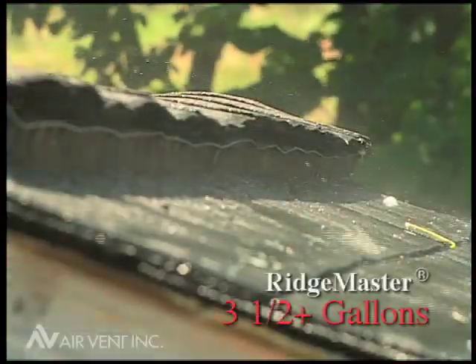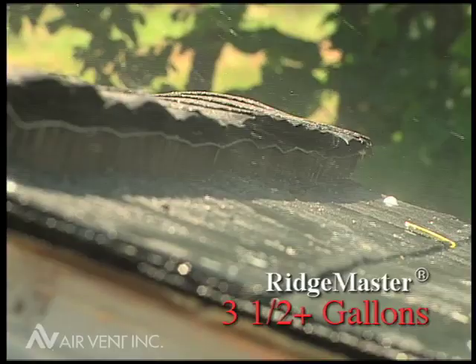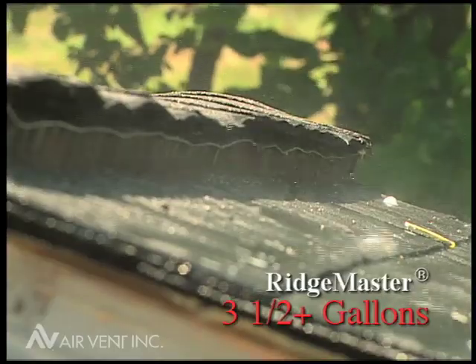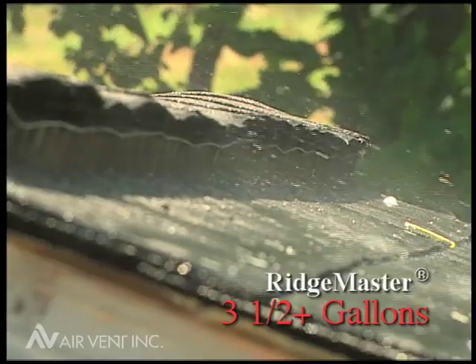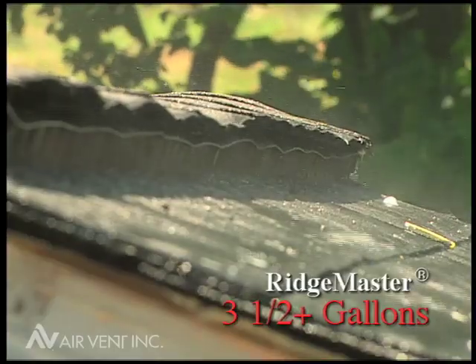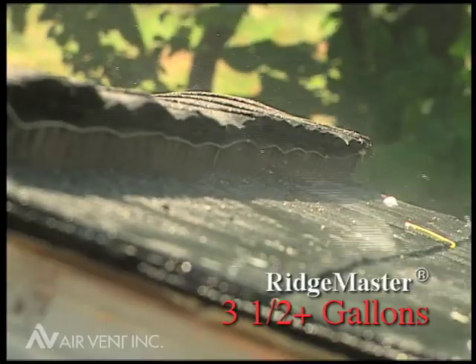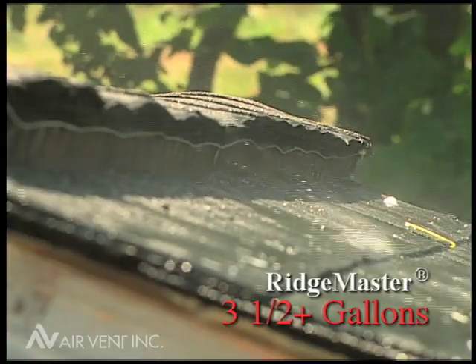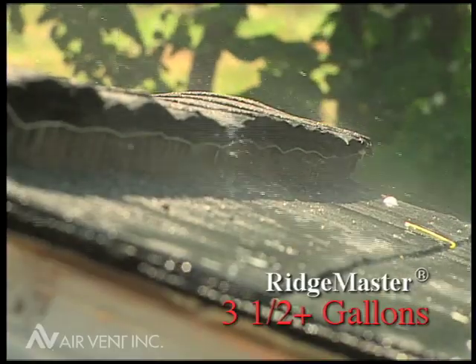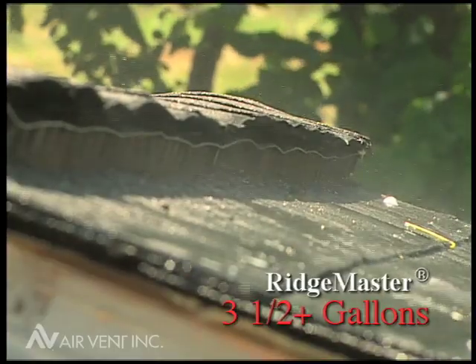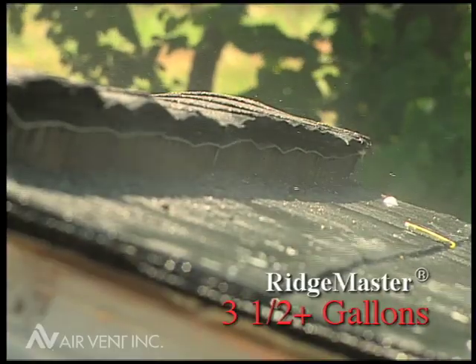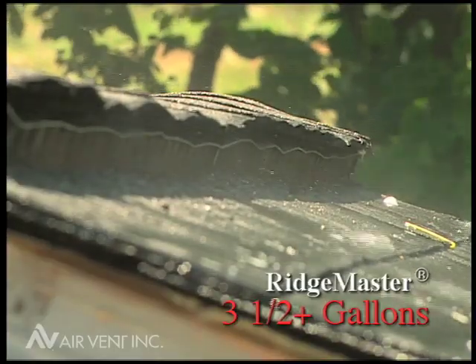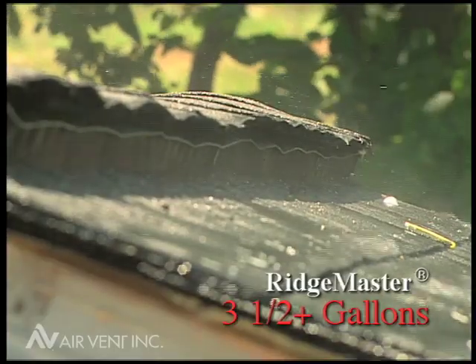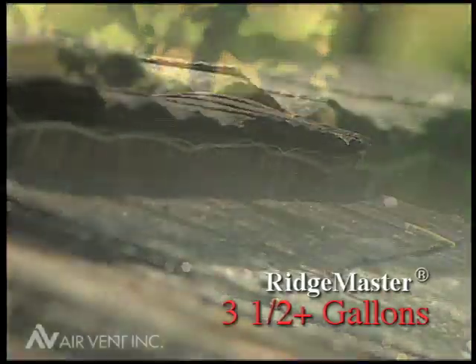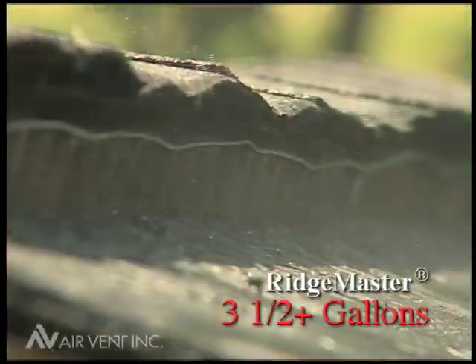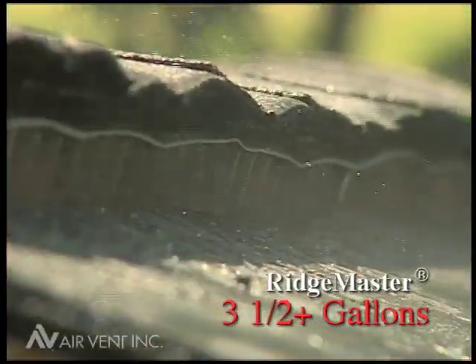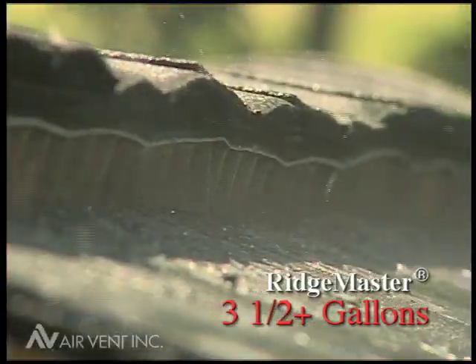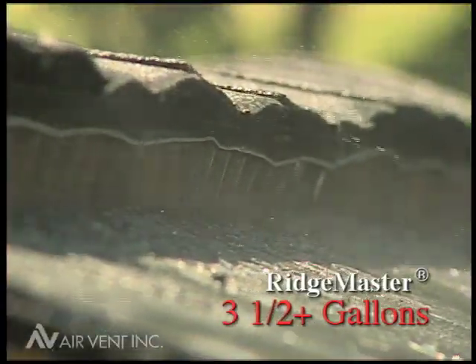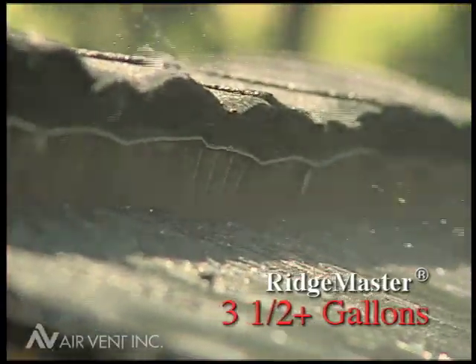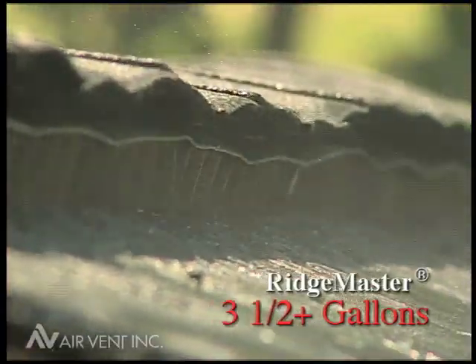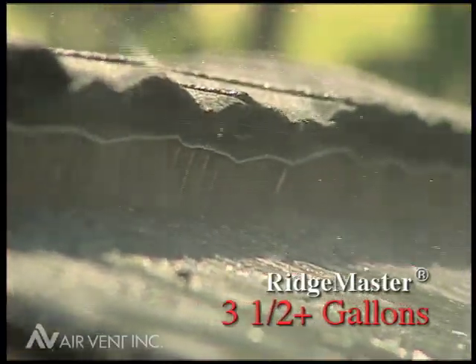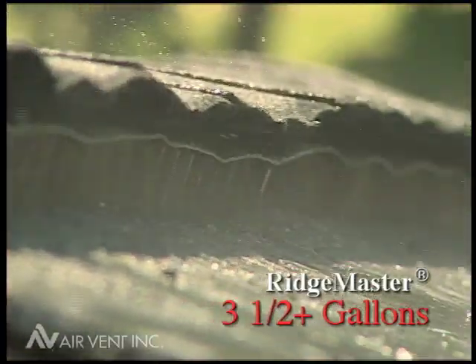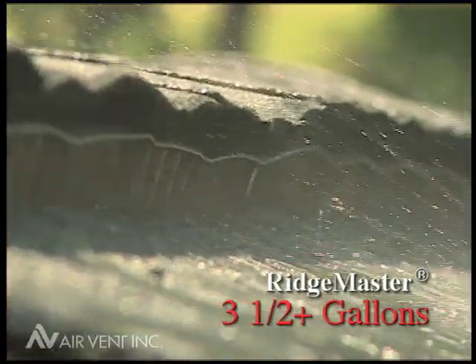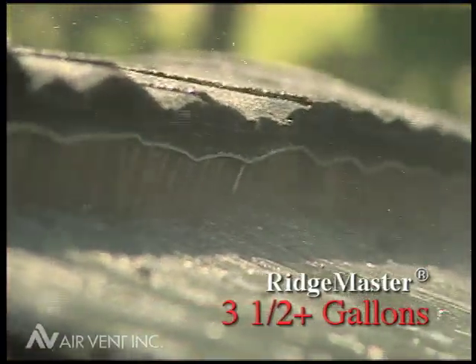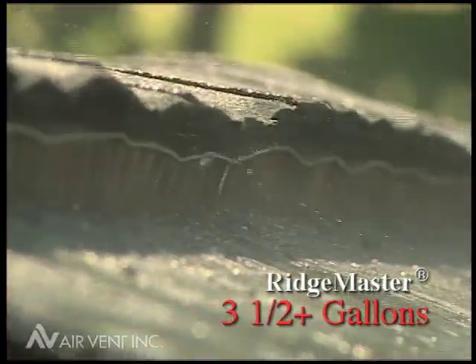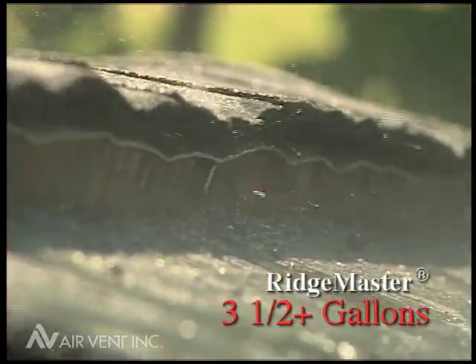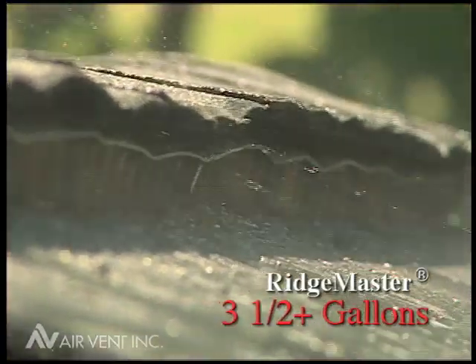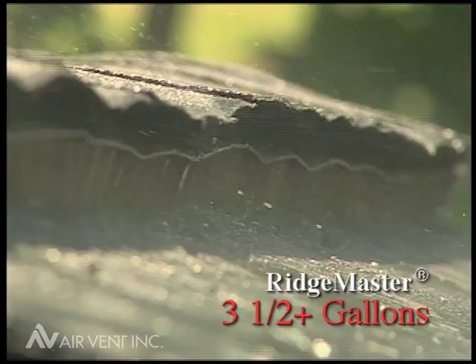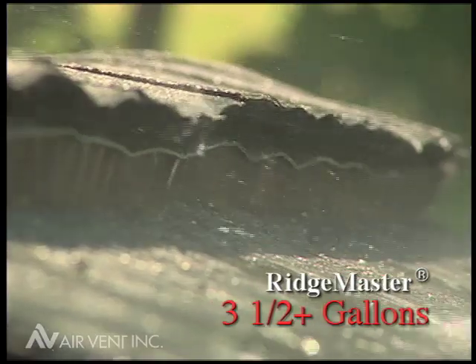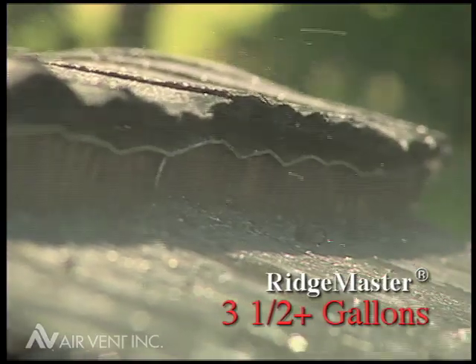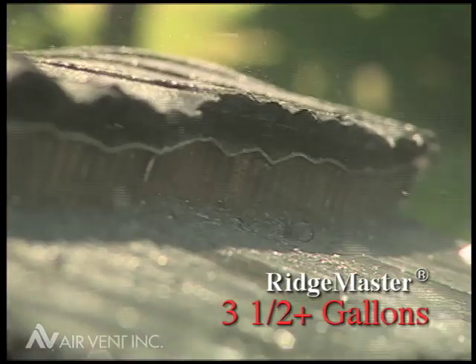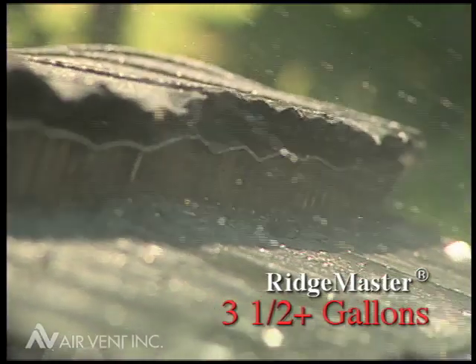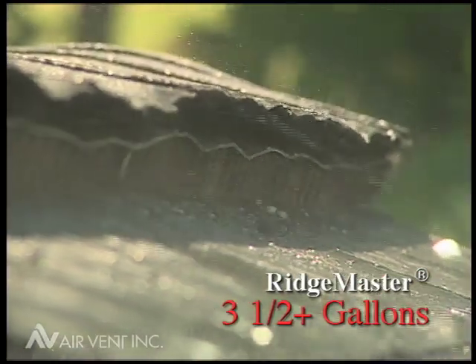And Ridge Master, an internally baffled vent, allowed more than three and a half gallons of water to enter the attic.